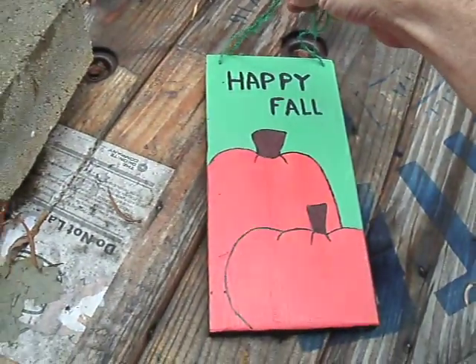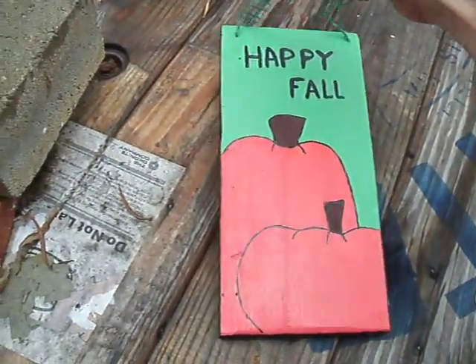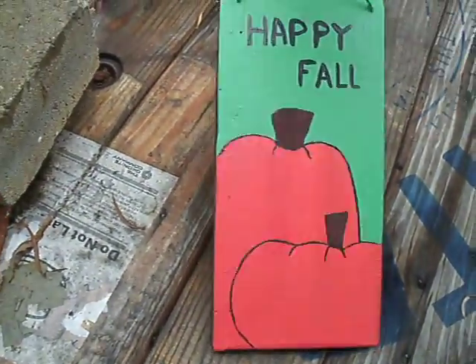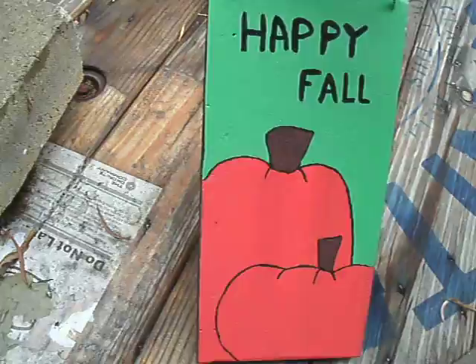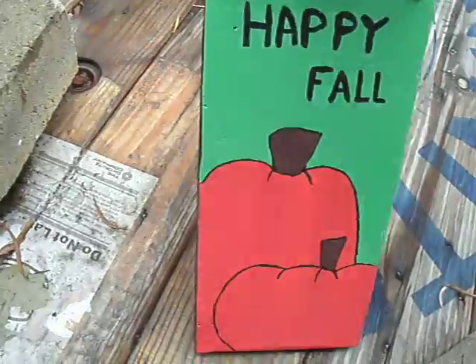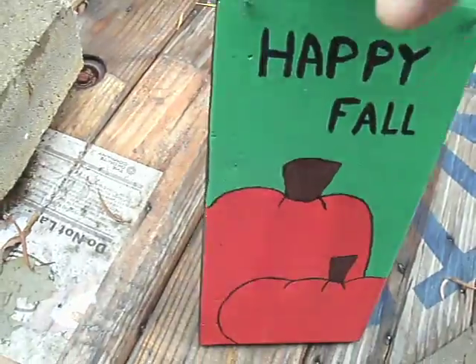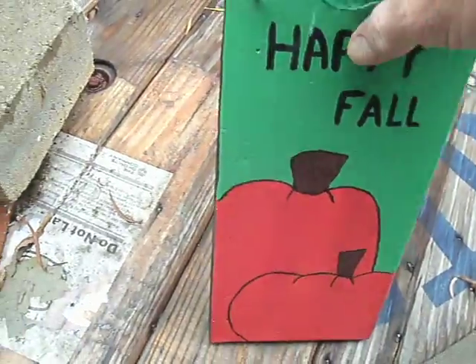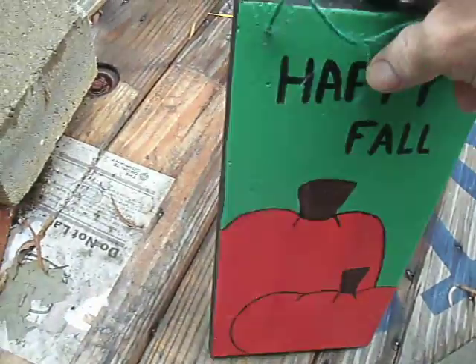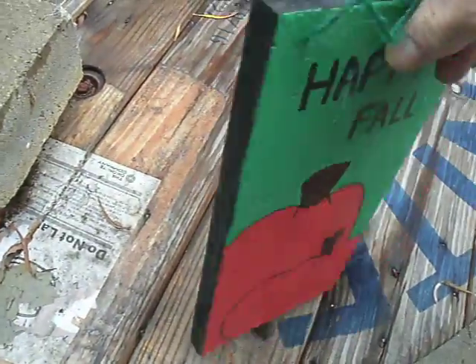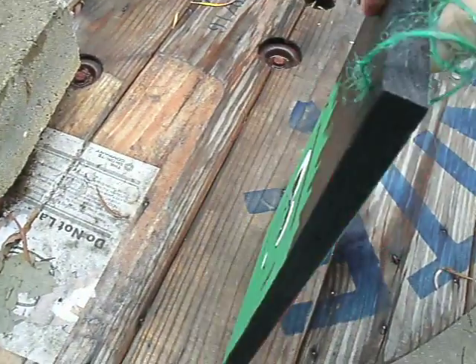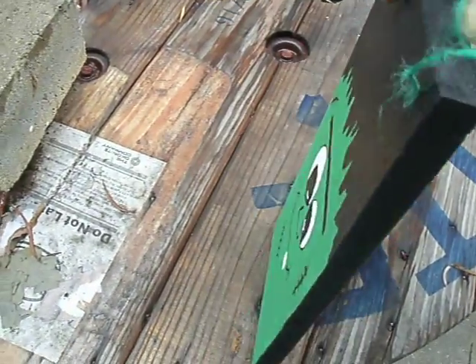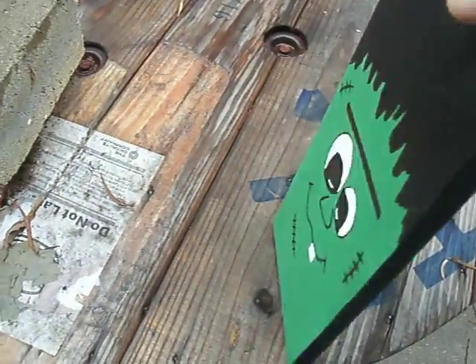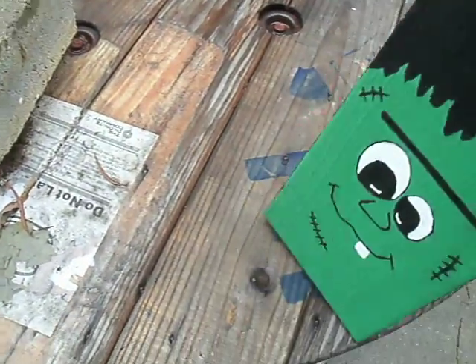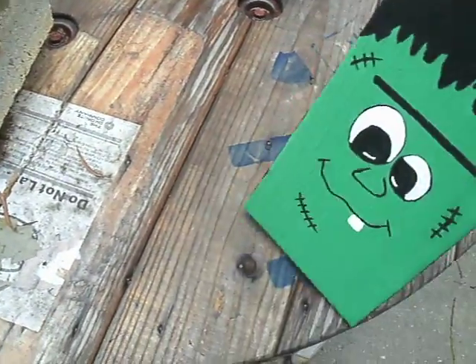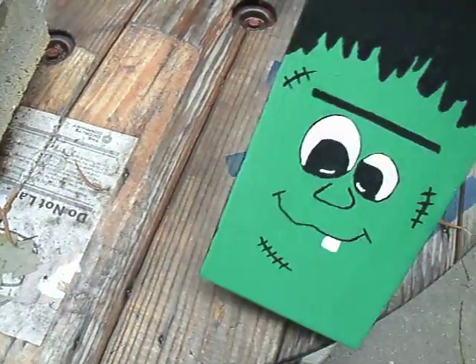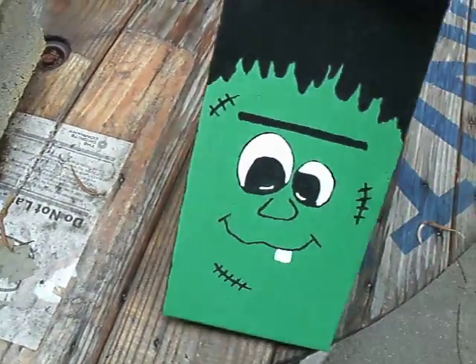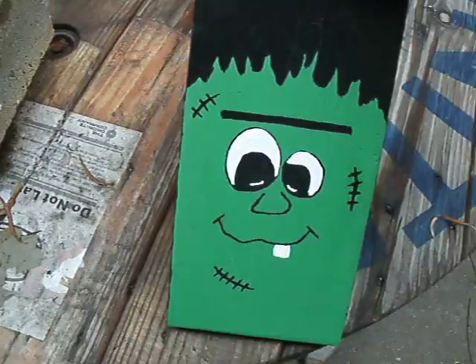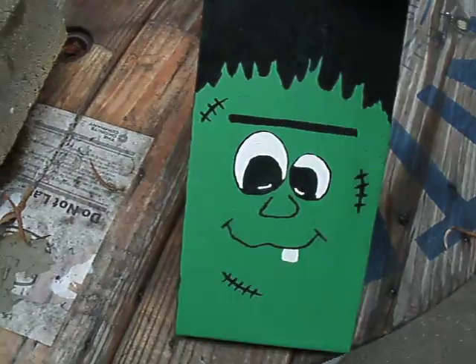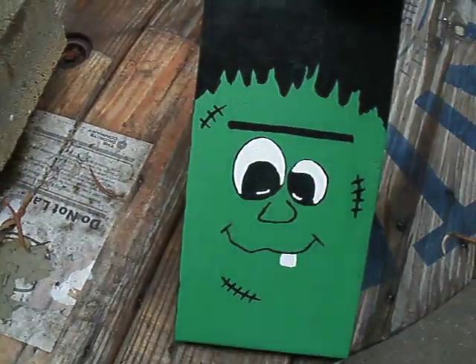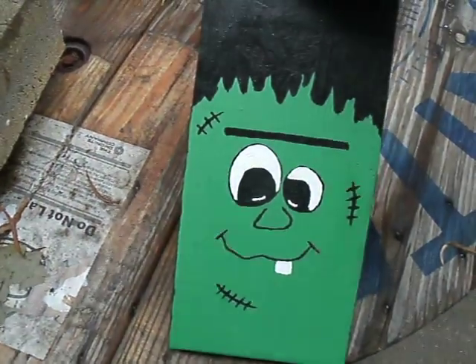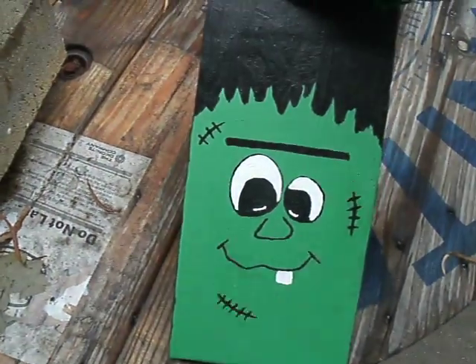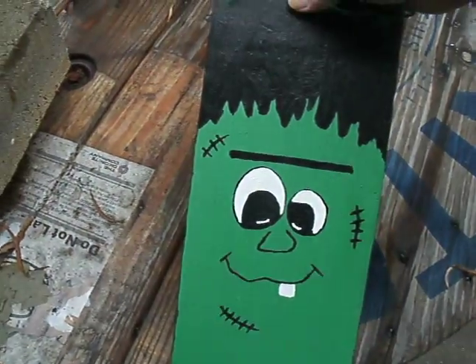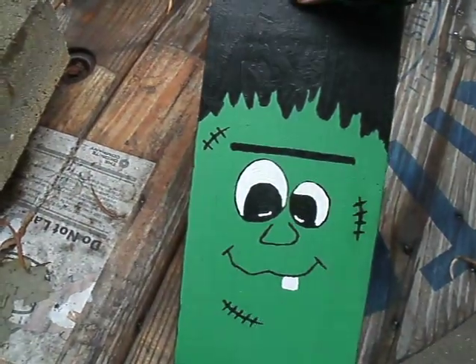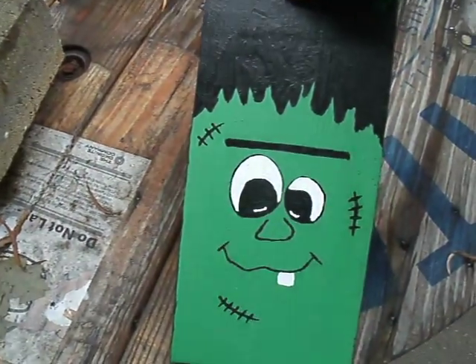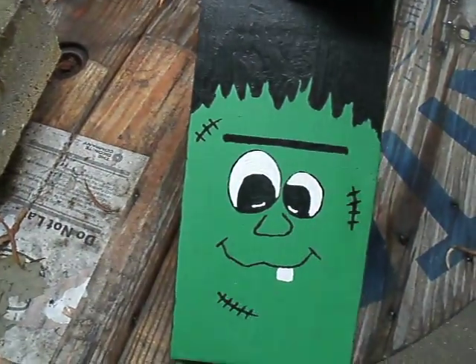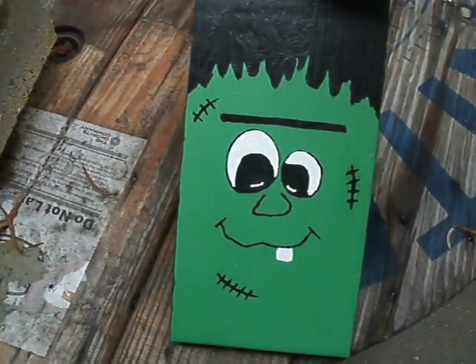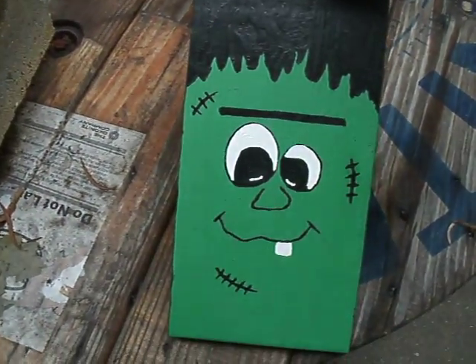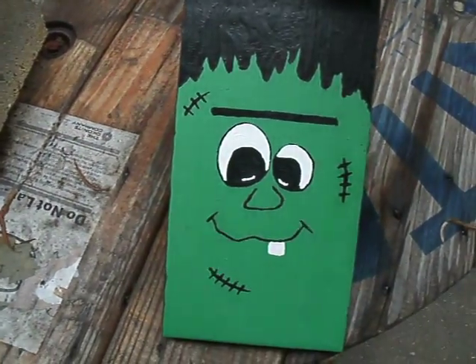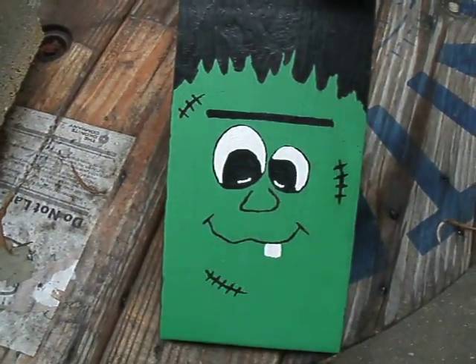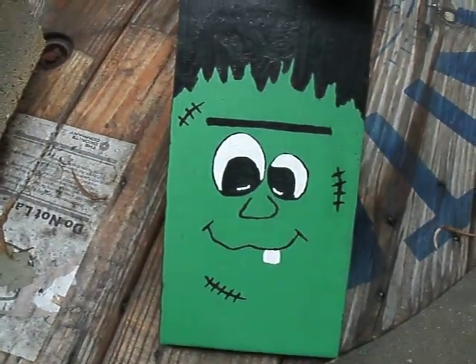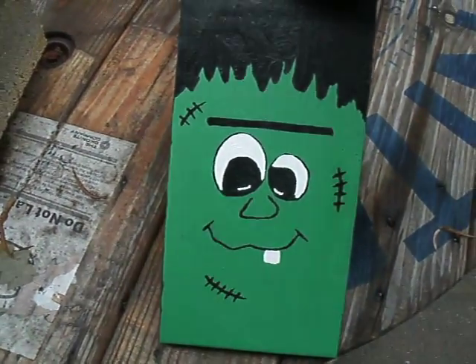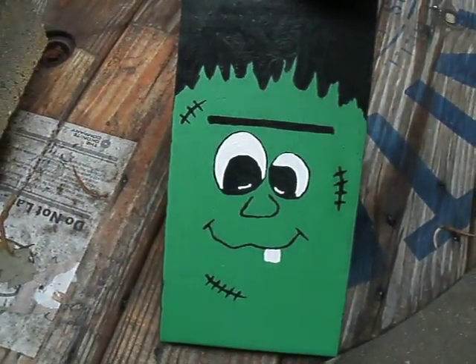I think it looks pretty cool, especially the Frankenstein. Happy Halloween.